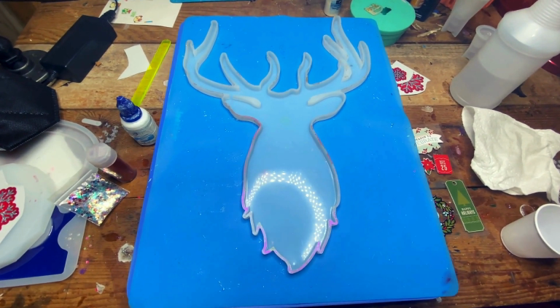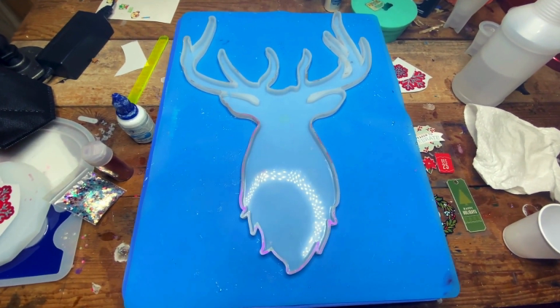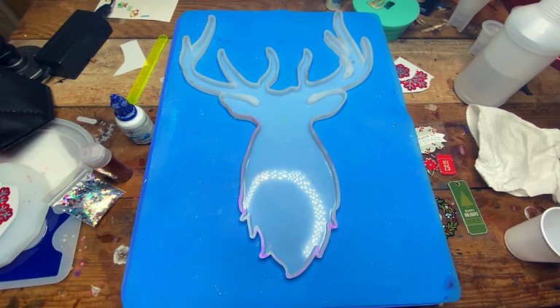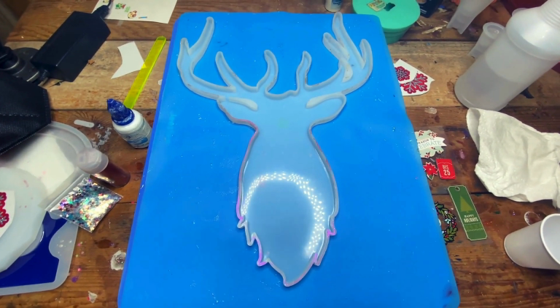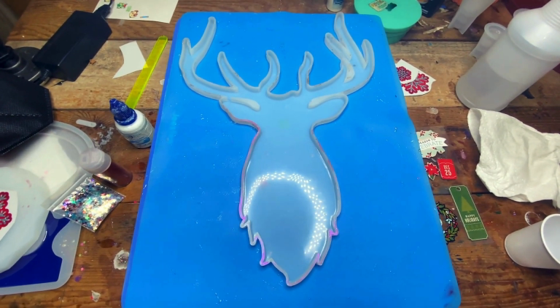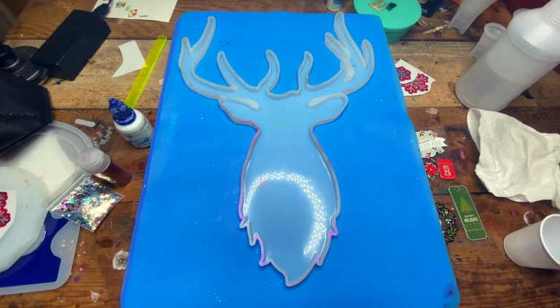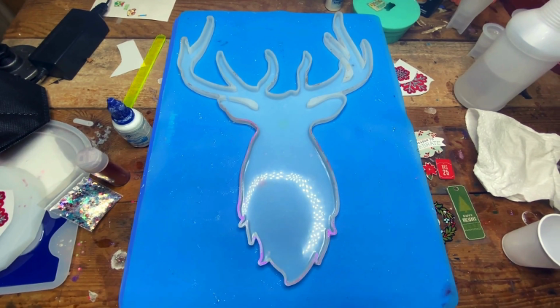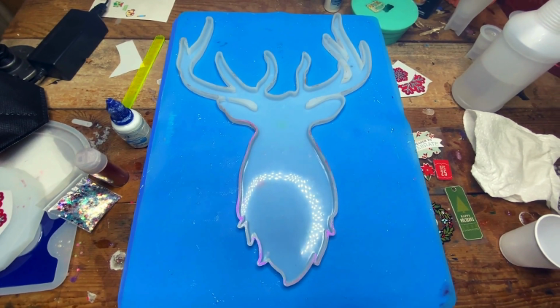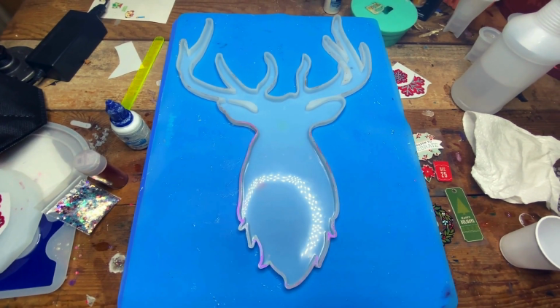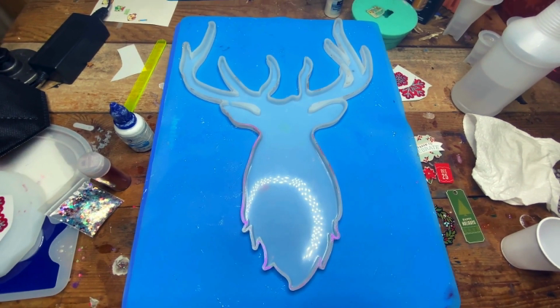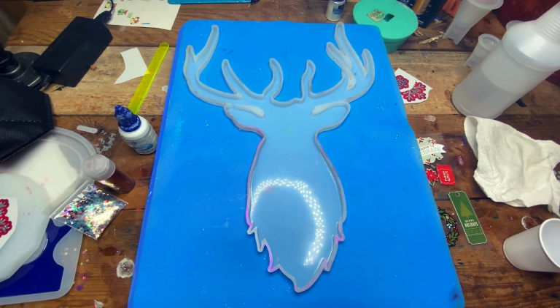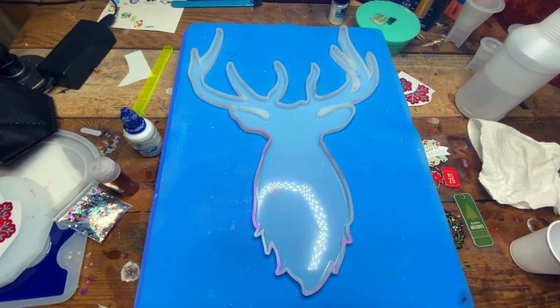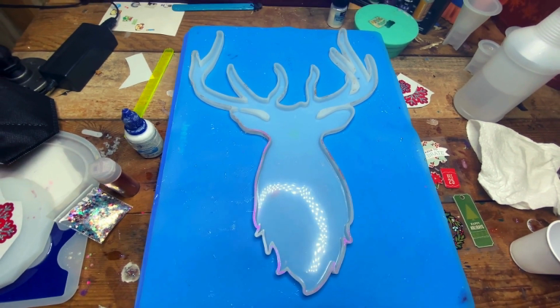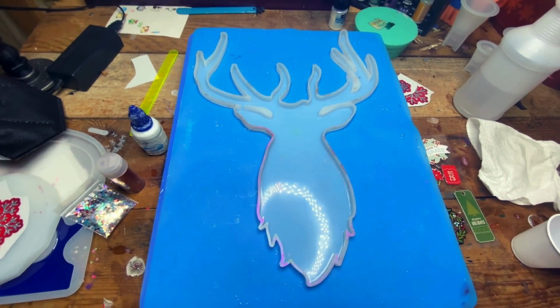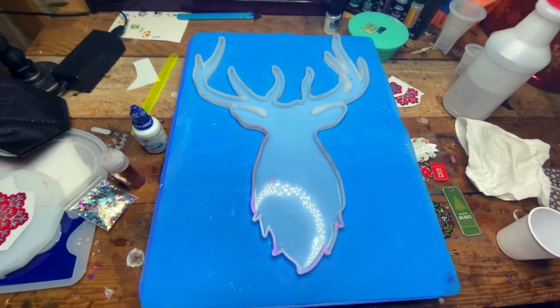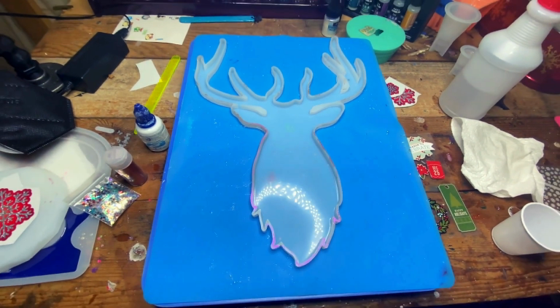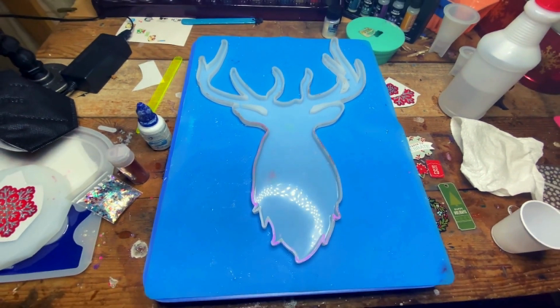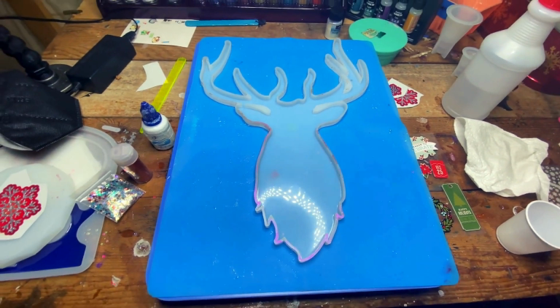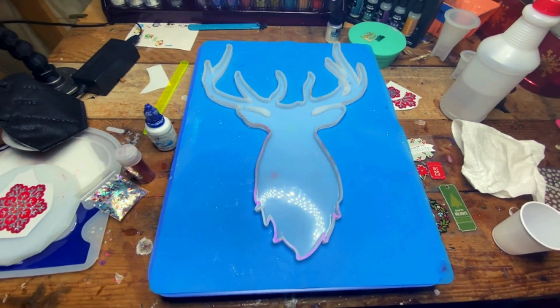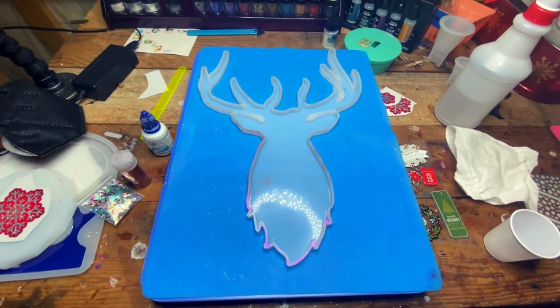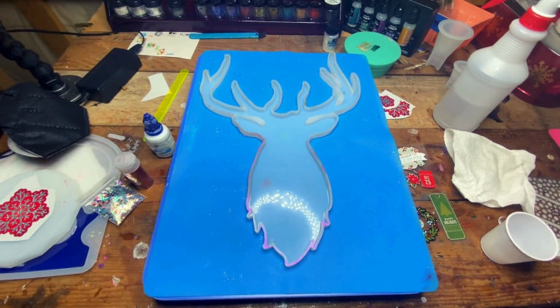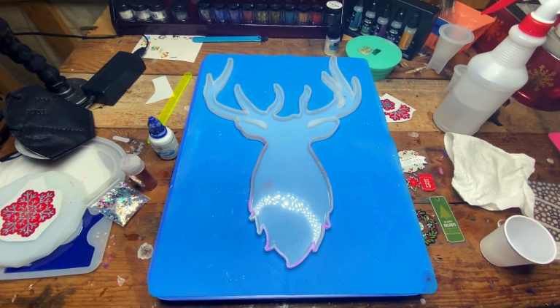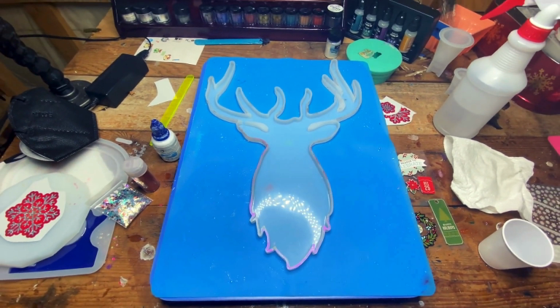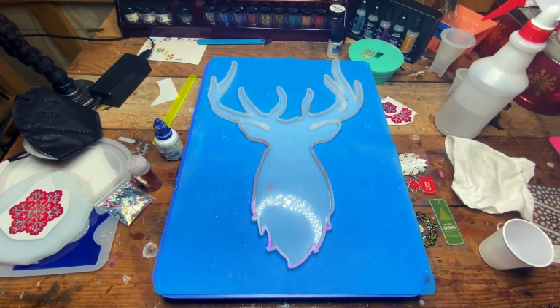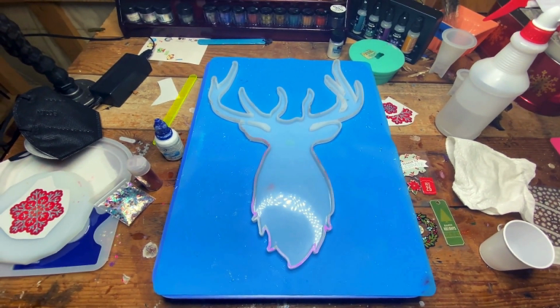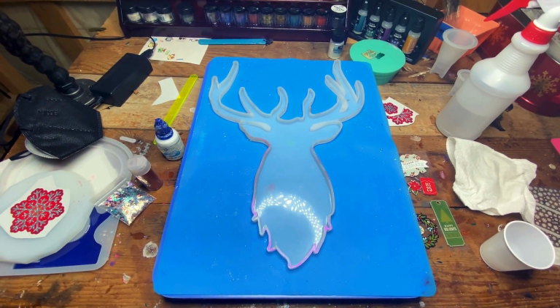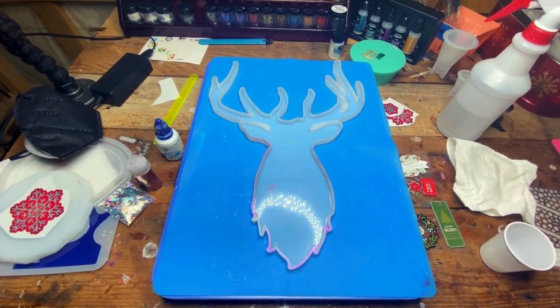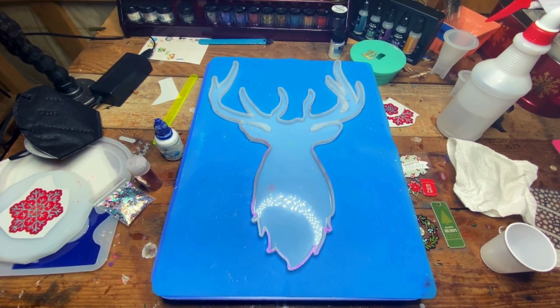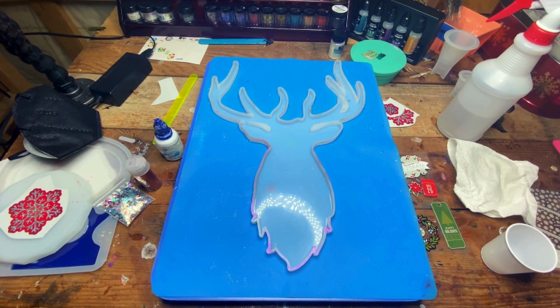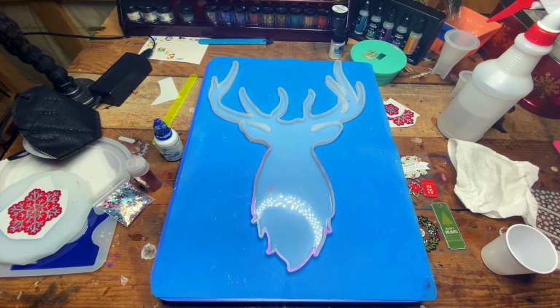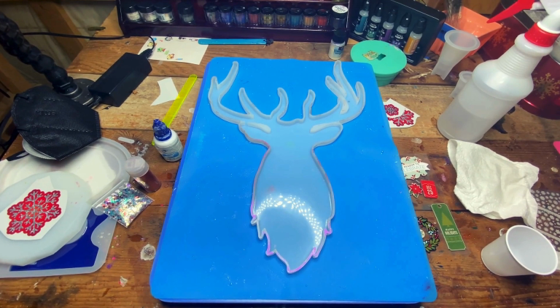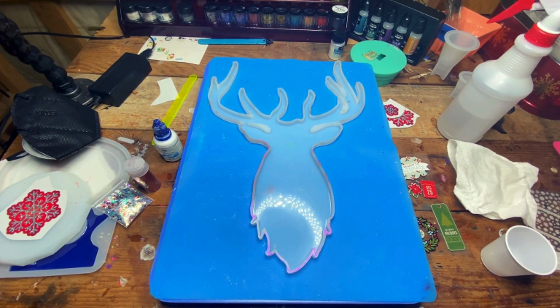Hi everybody! Welcome back to my channel. It's Carolyn here from Never Perfect Resin.